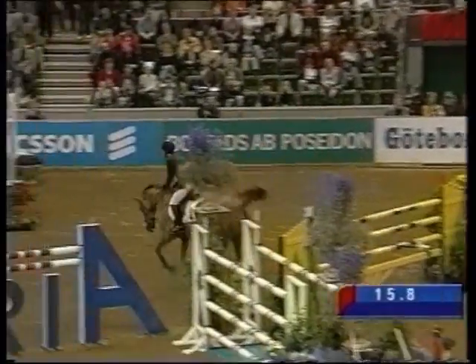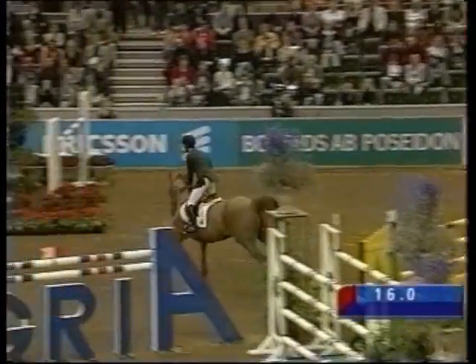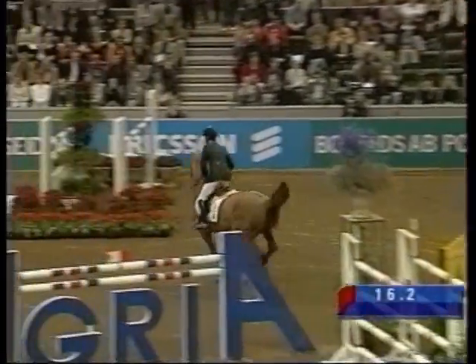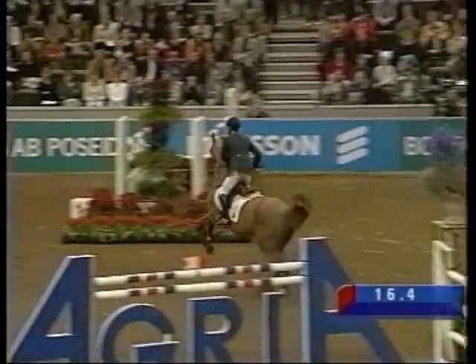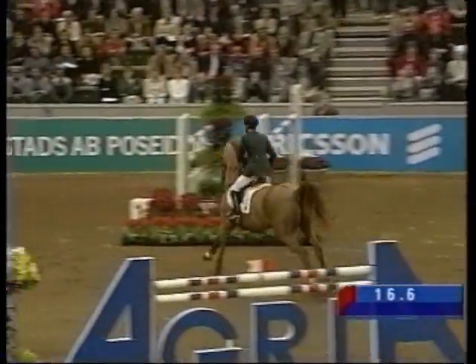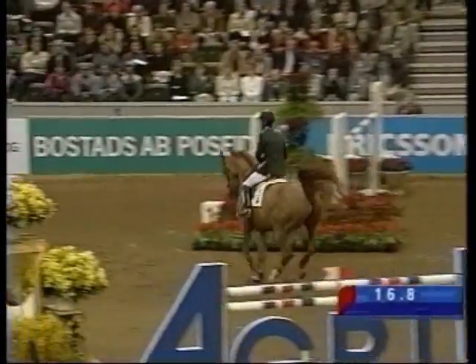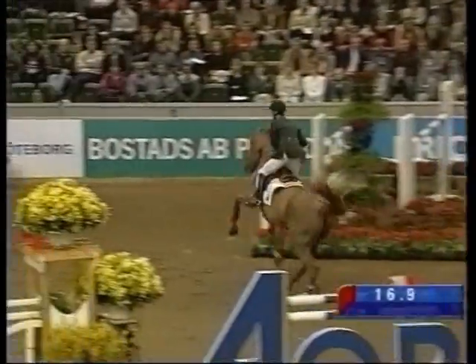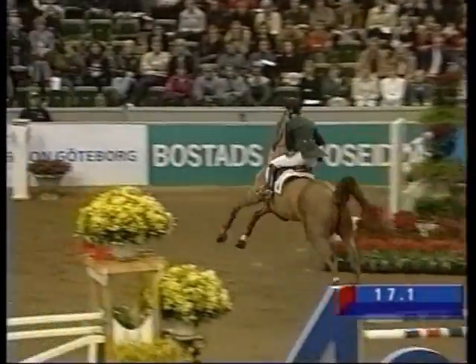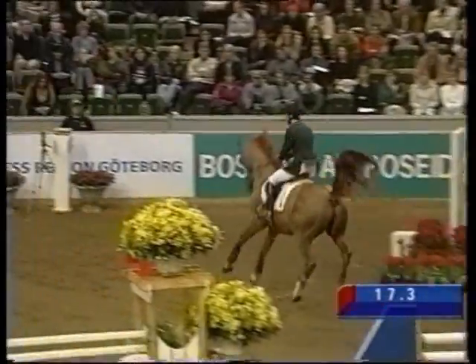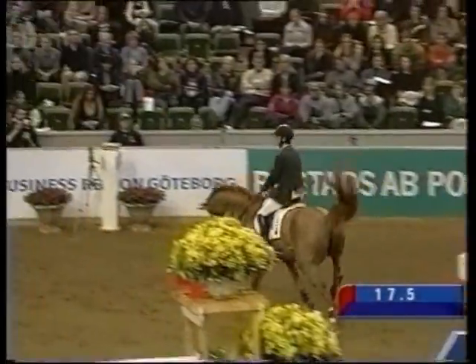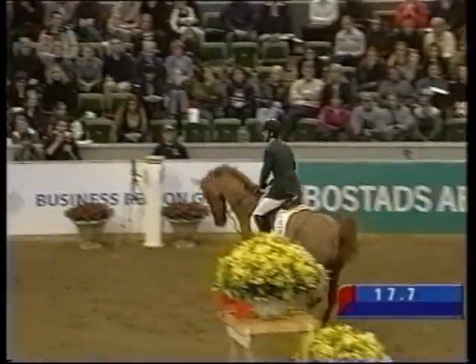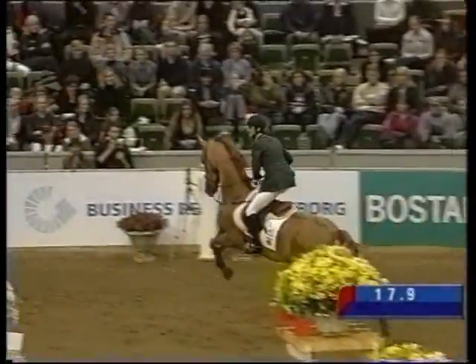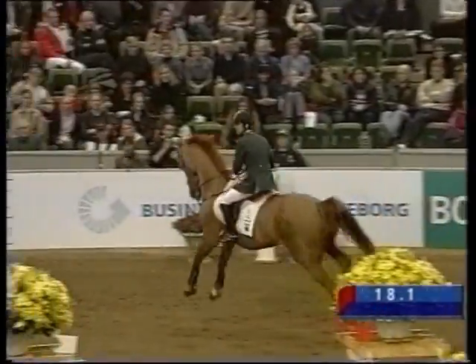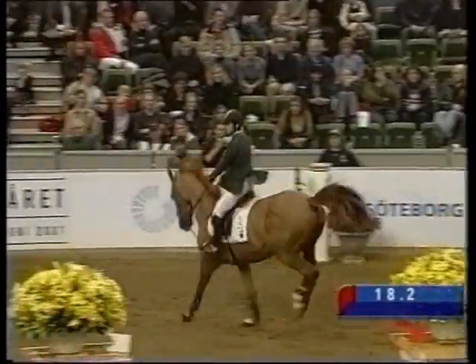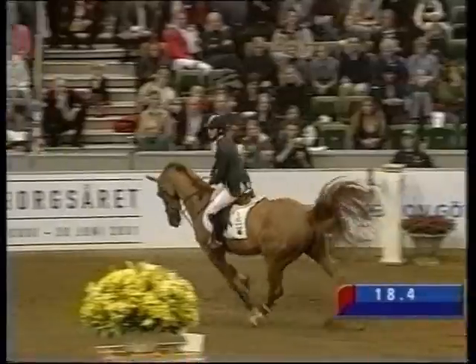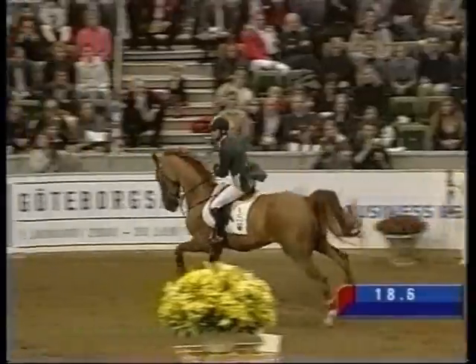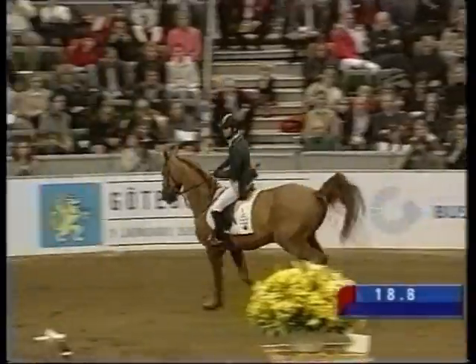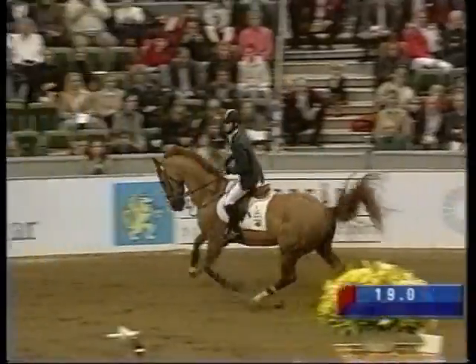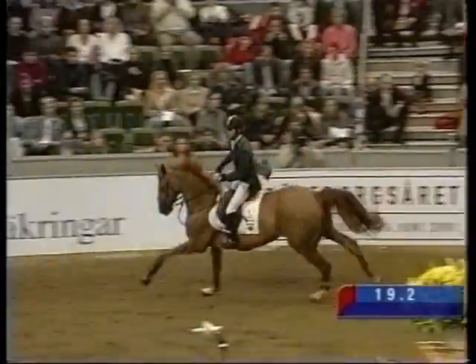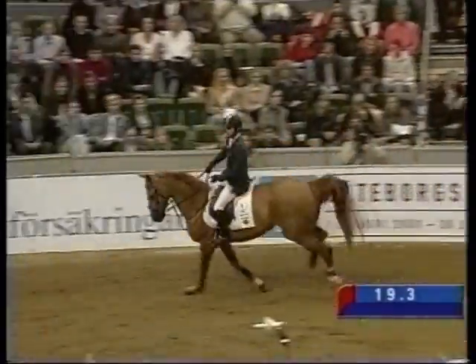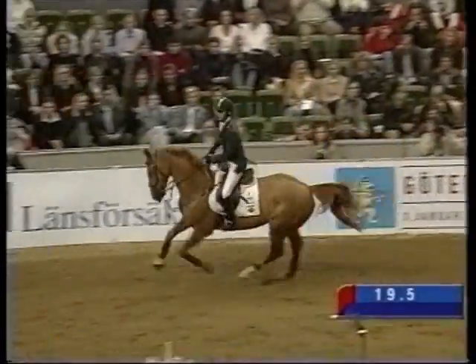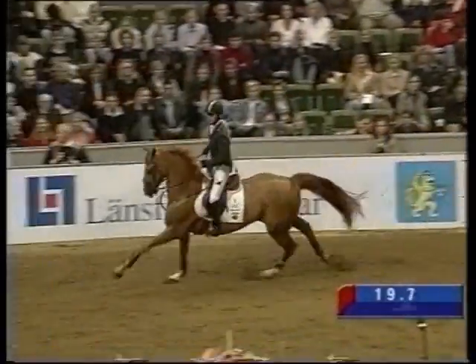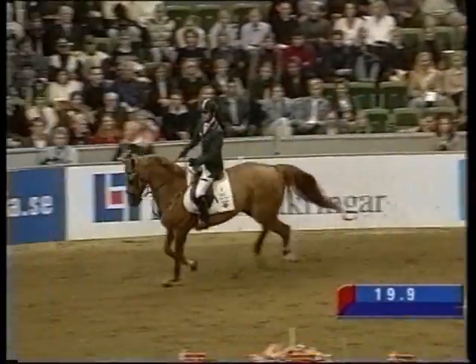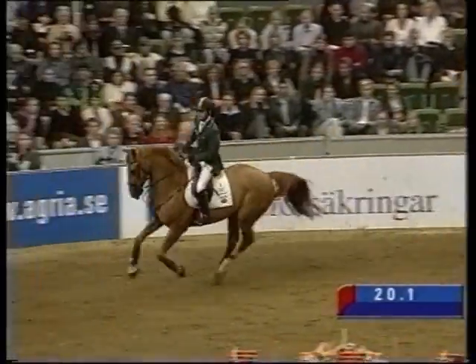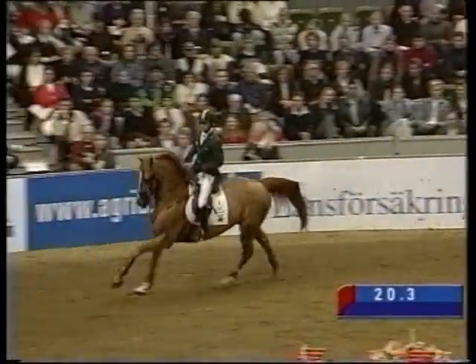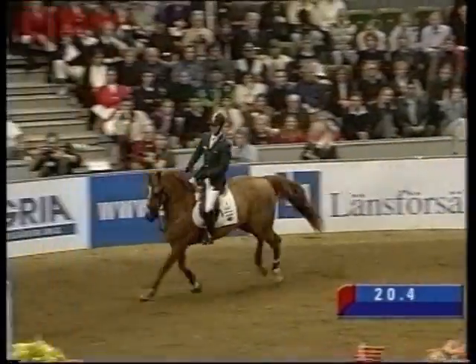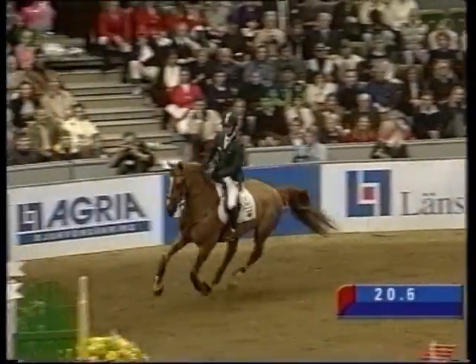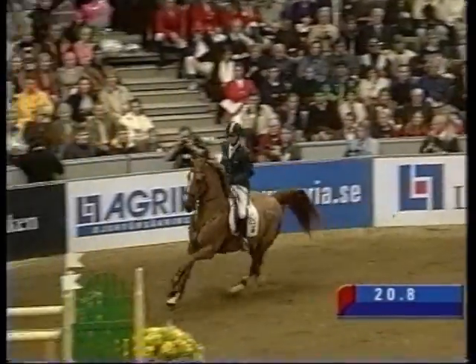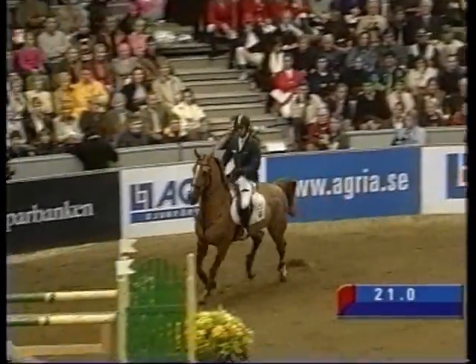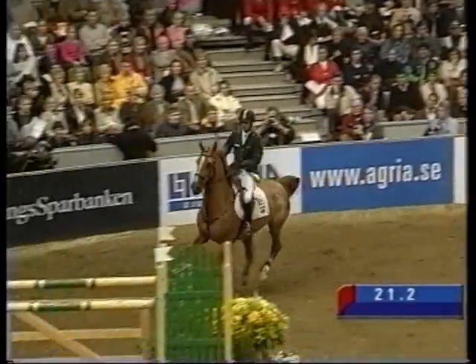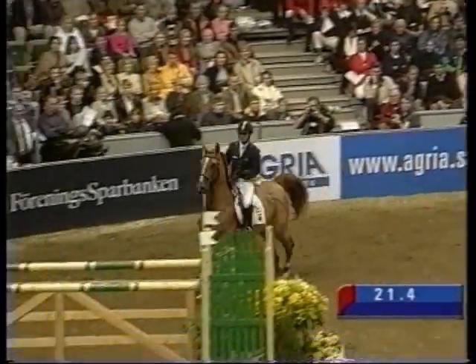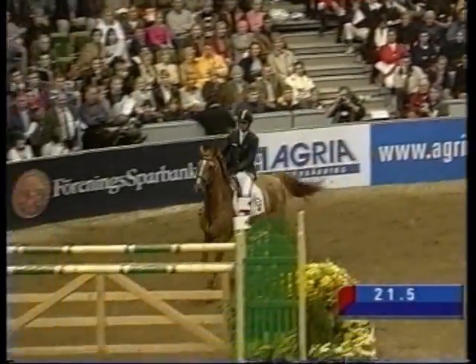Dr. Gail Williams, equine physiotherapist, recommends the use of the Pessoa Training Aid.